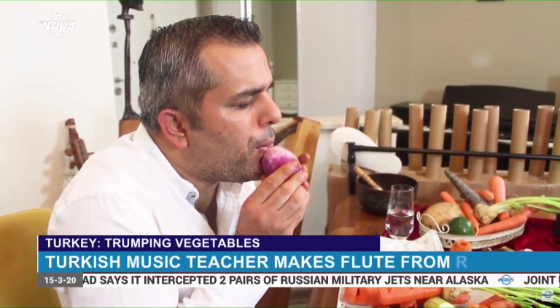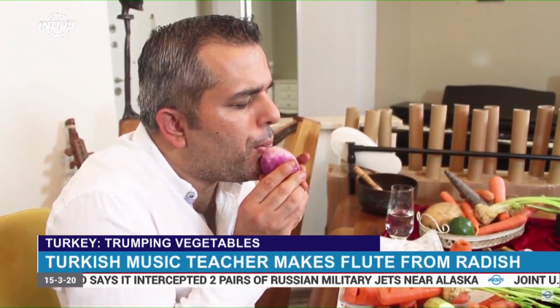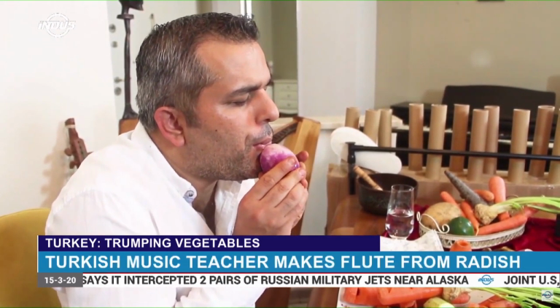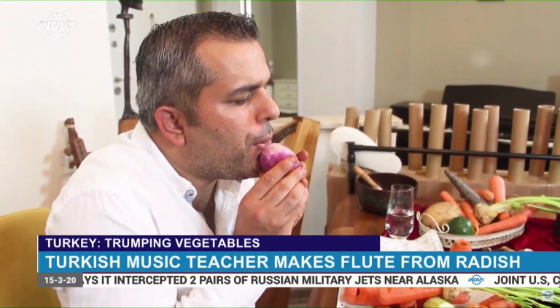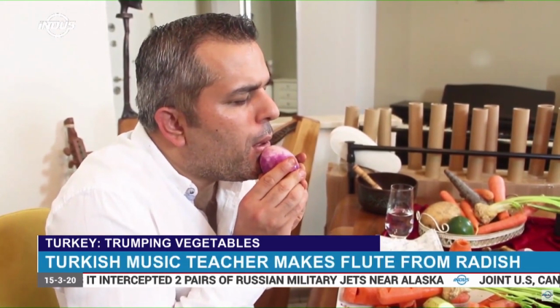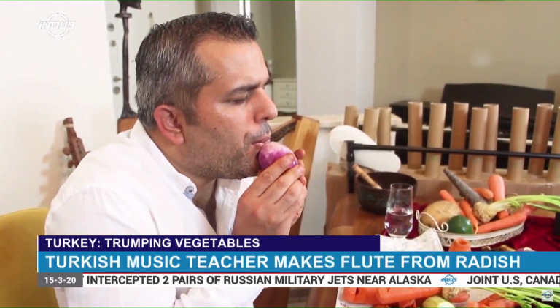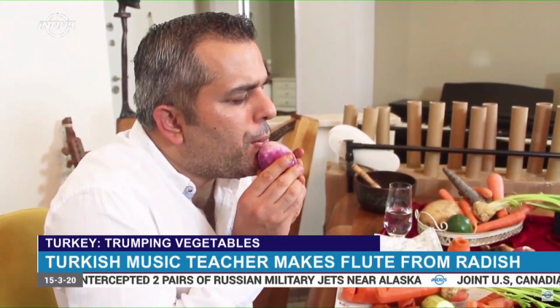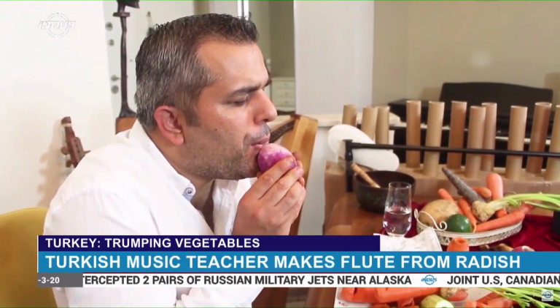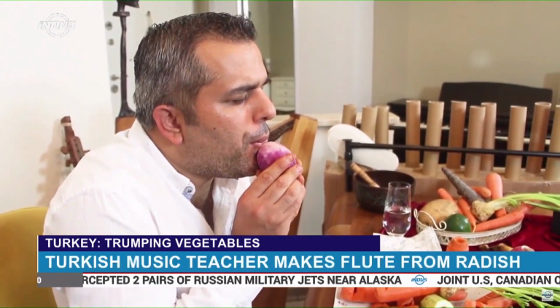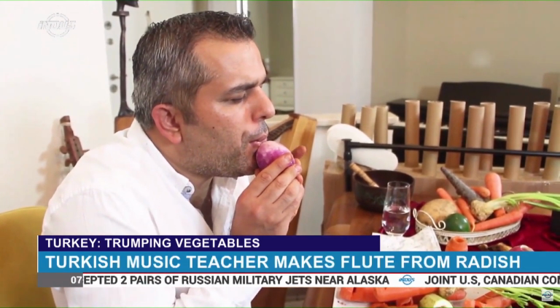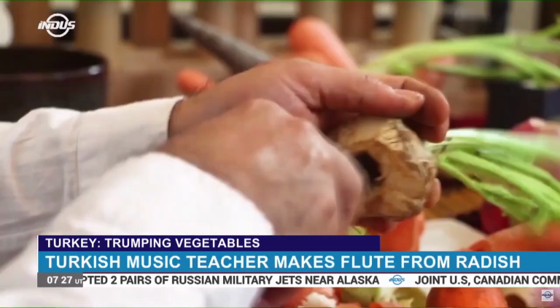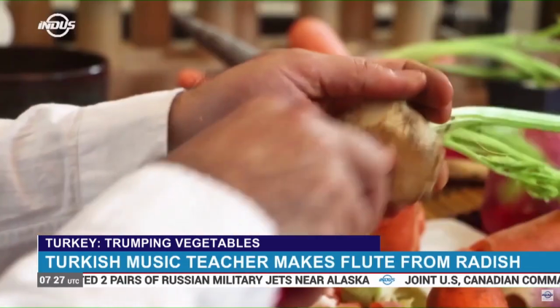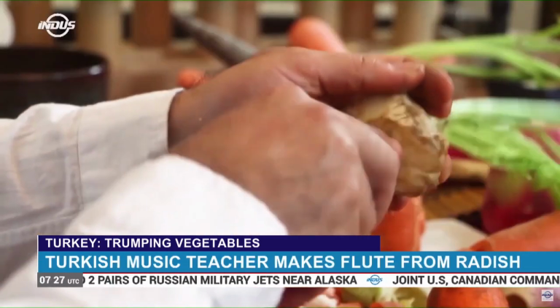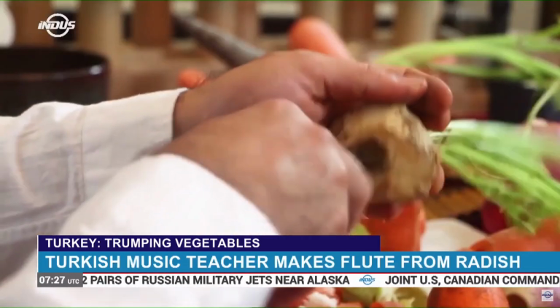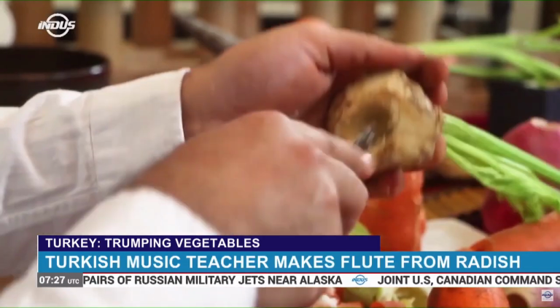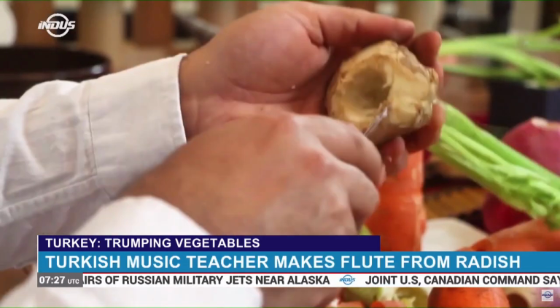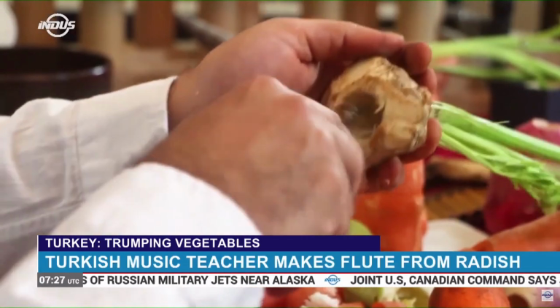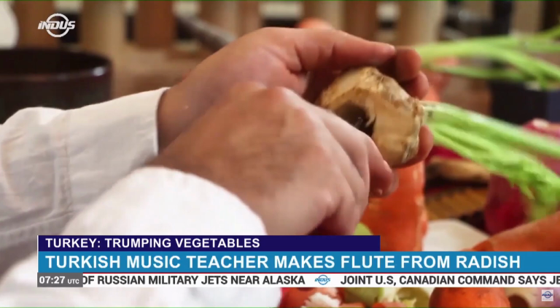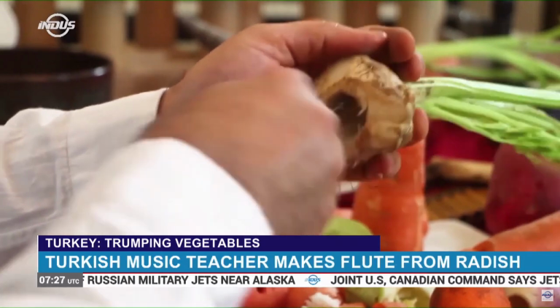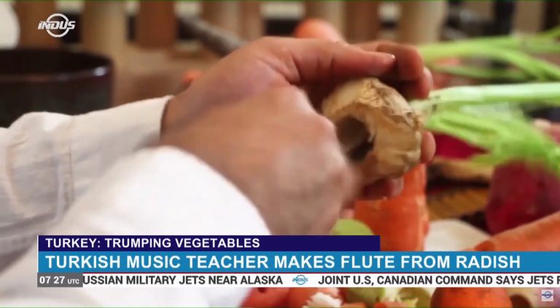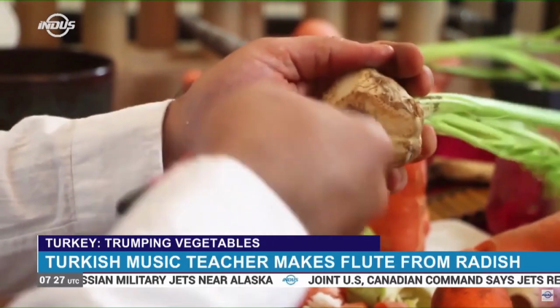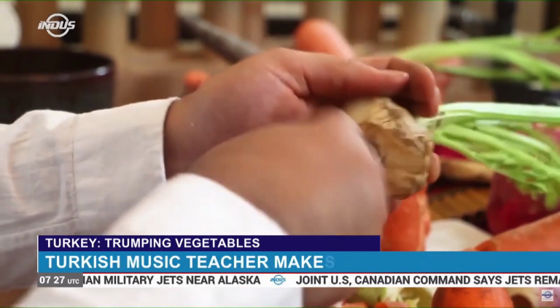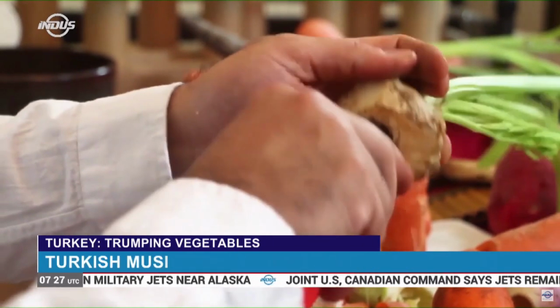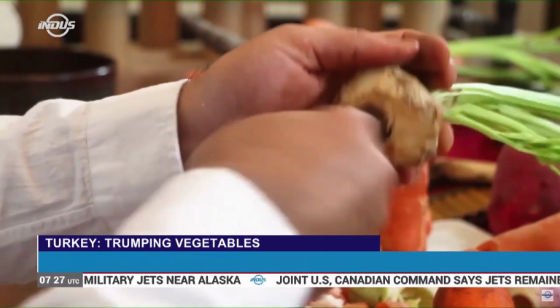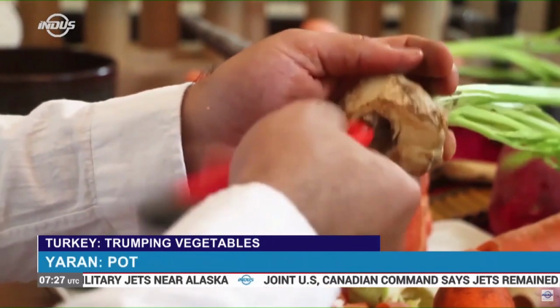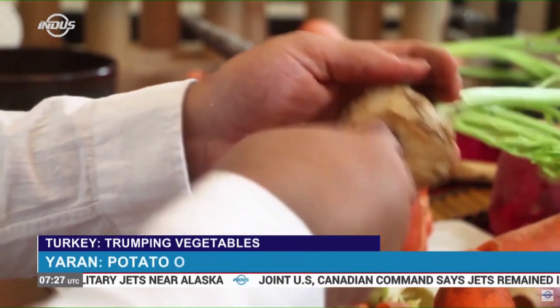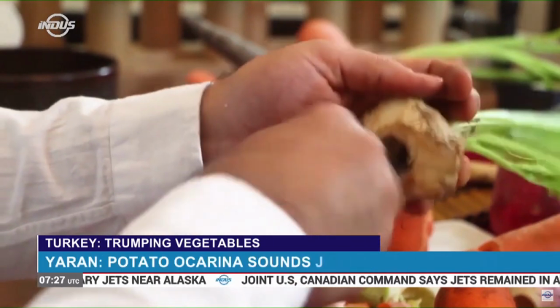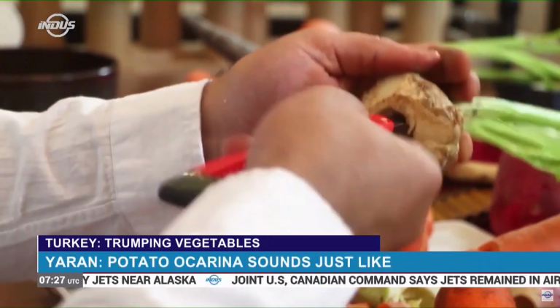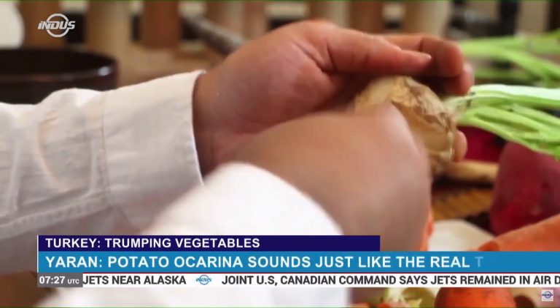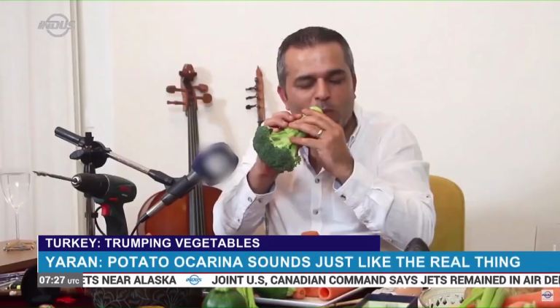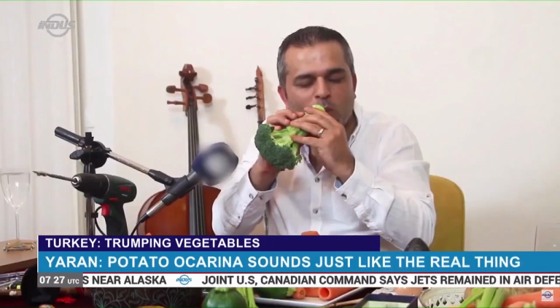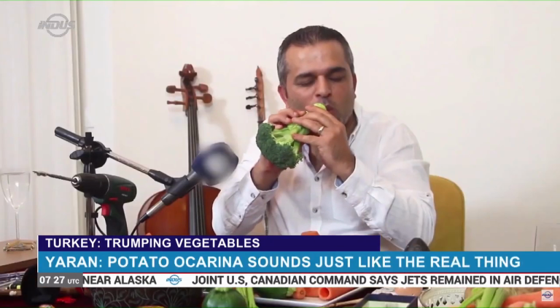Yaran has had an interest in music since childhood and wants his students to love the art as much as he does.